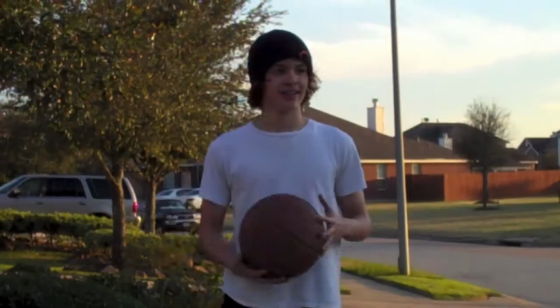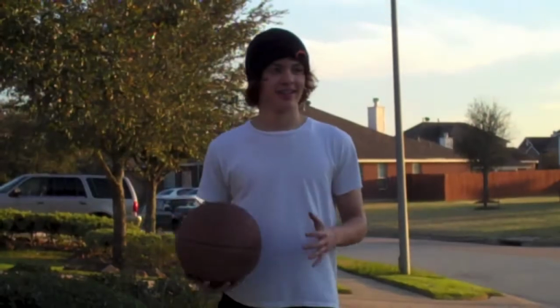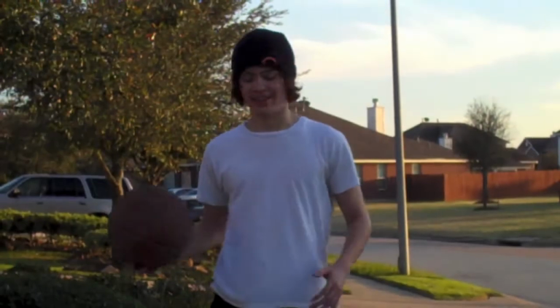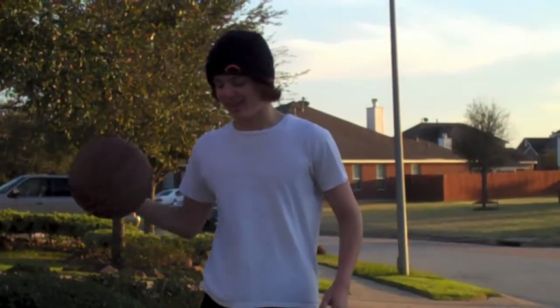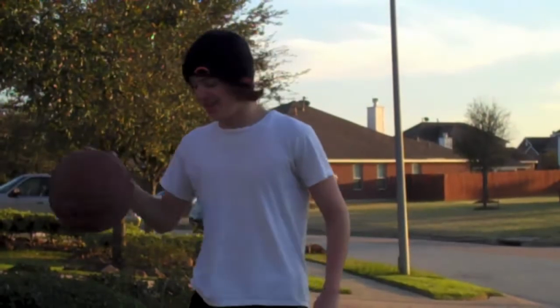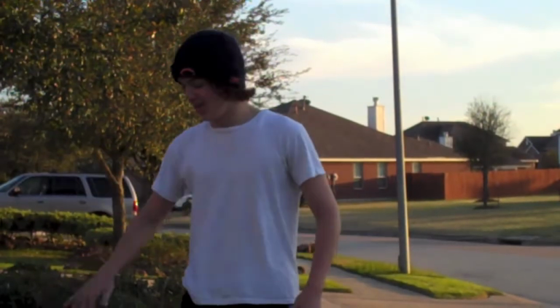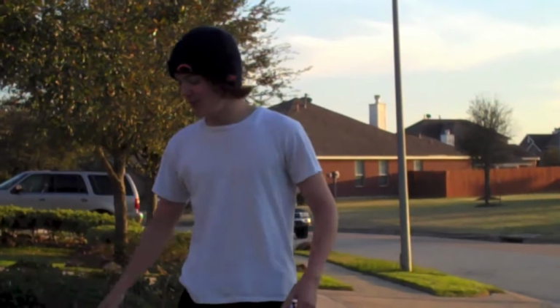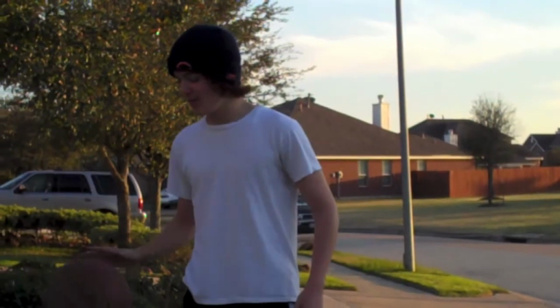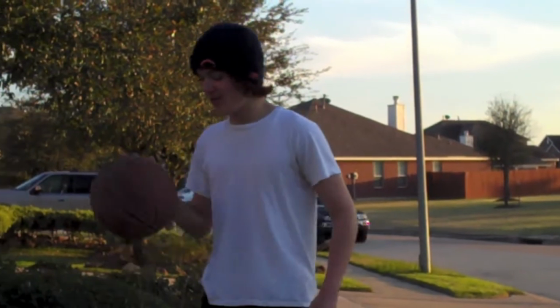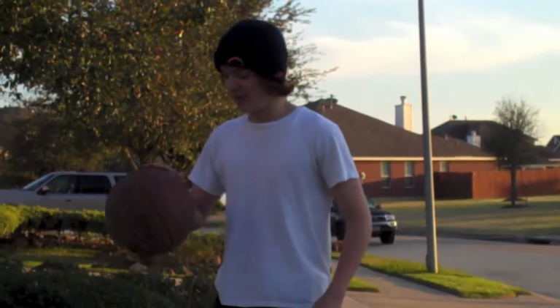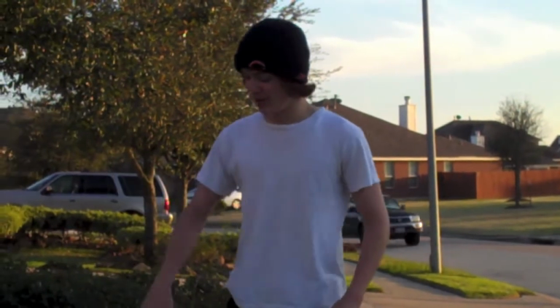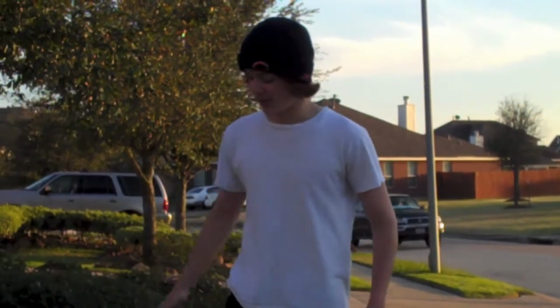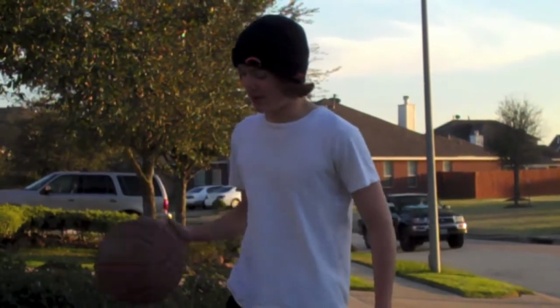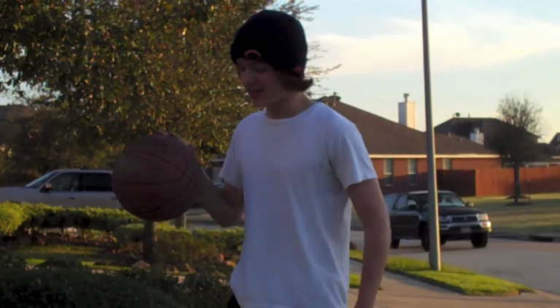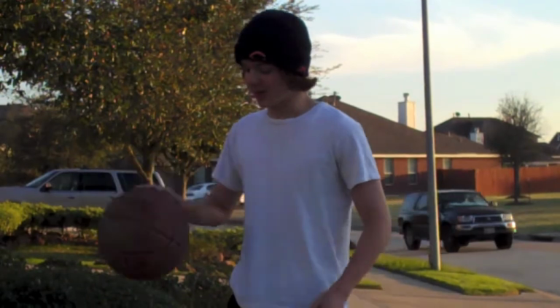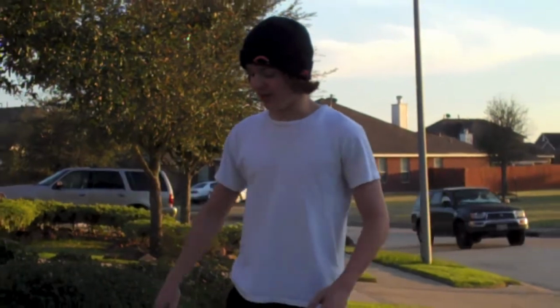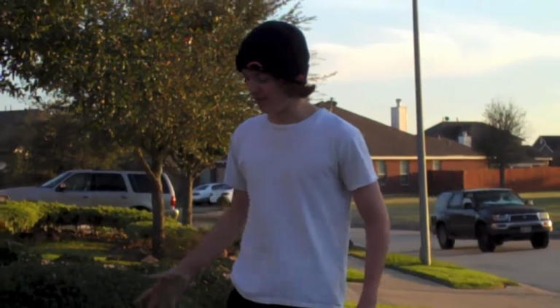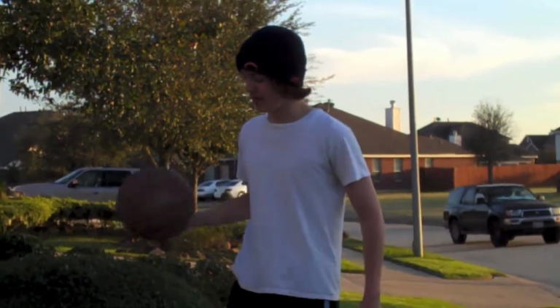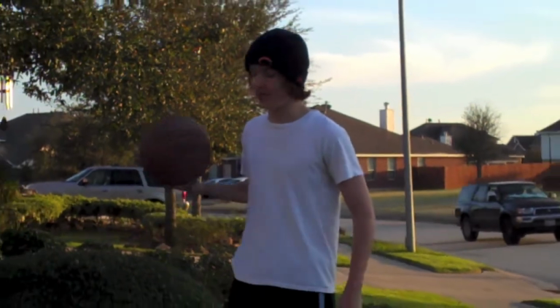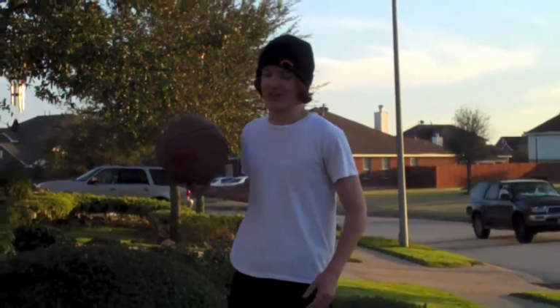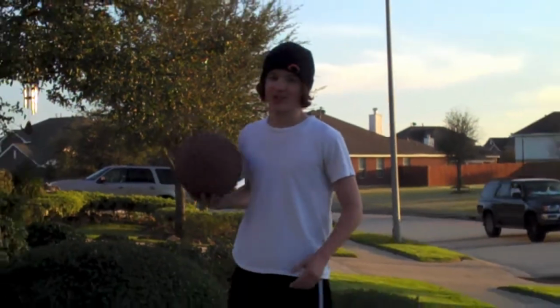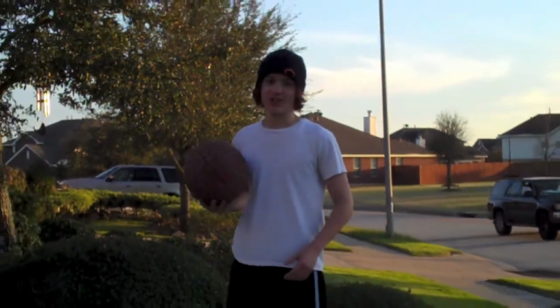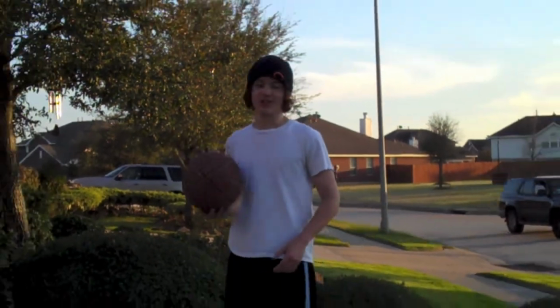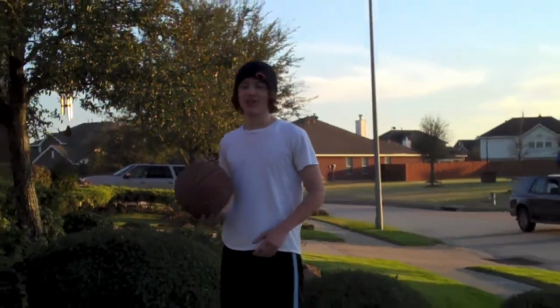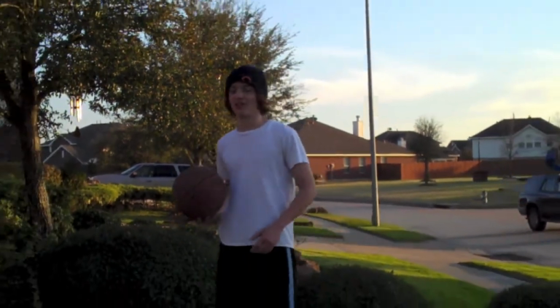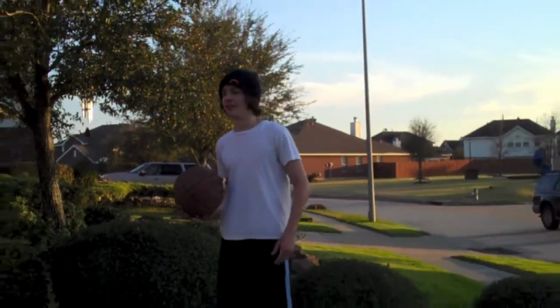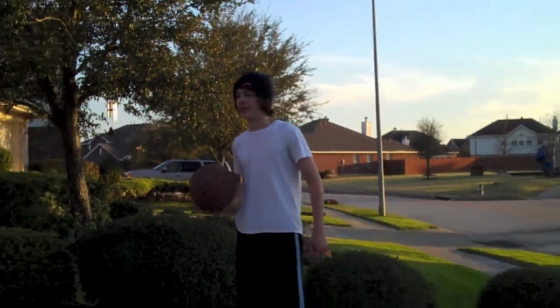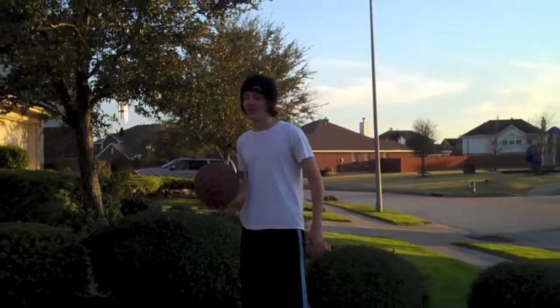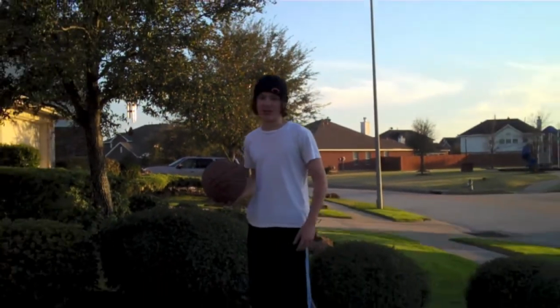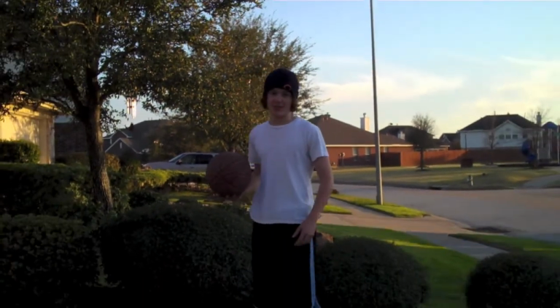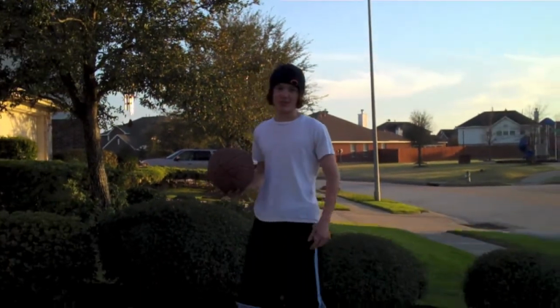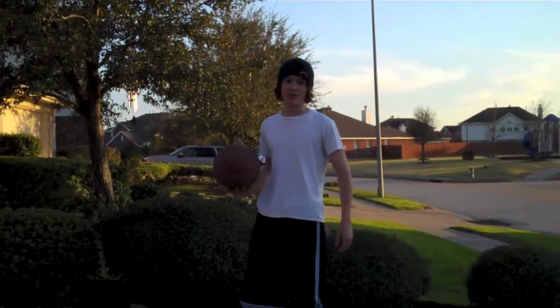You may be familiar with basketball, but I'm here to show you something new, called Basketball Yoga.